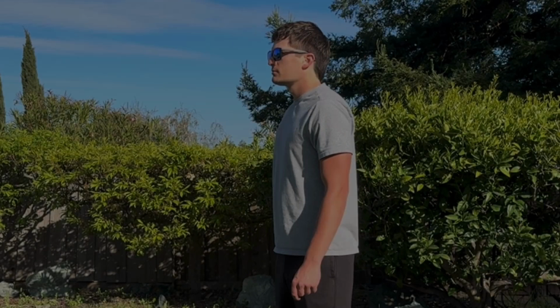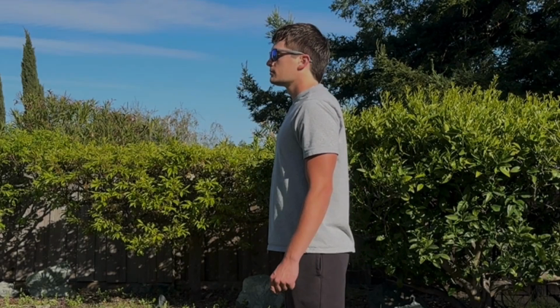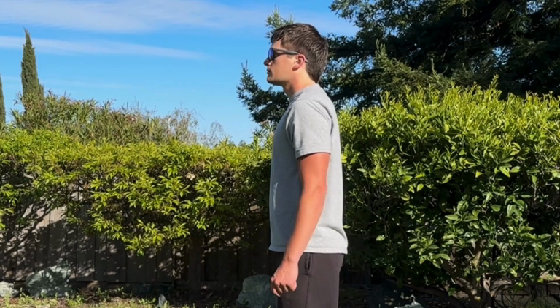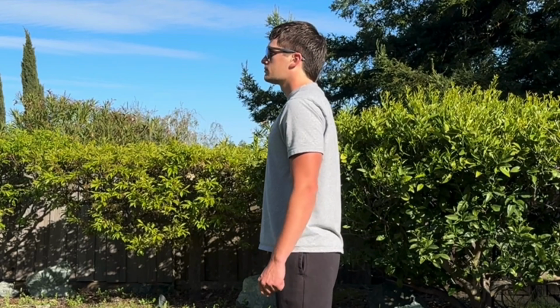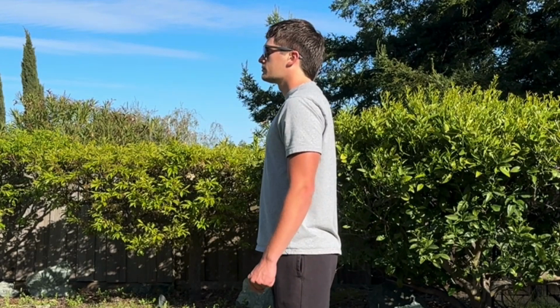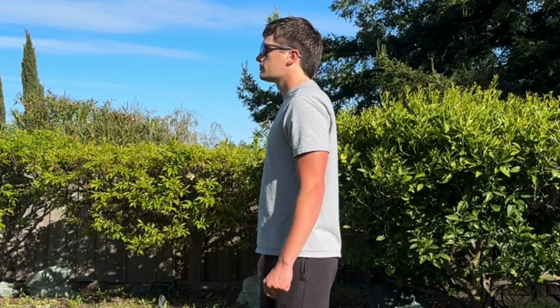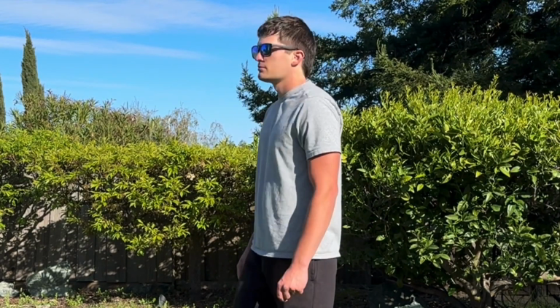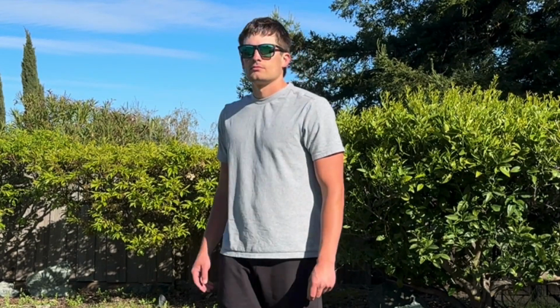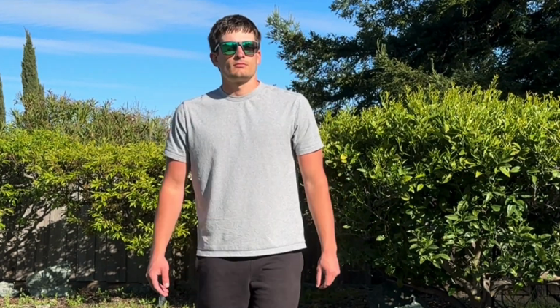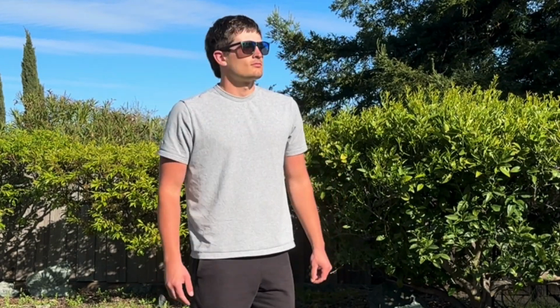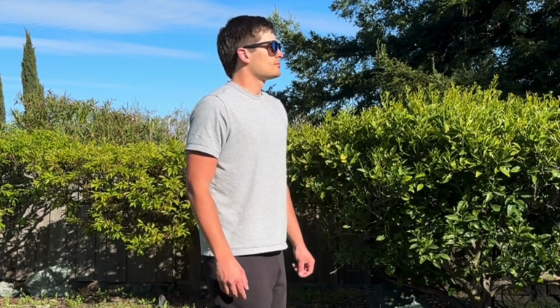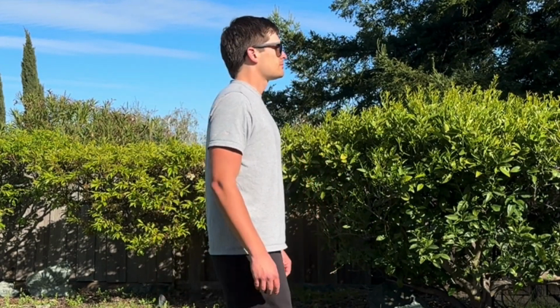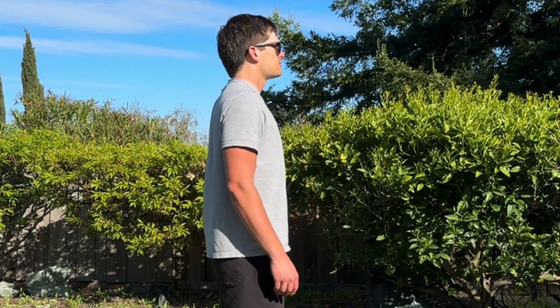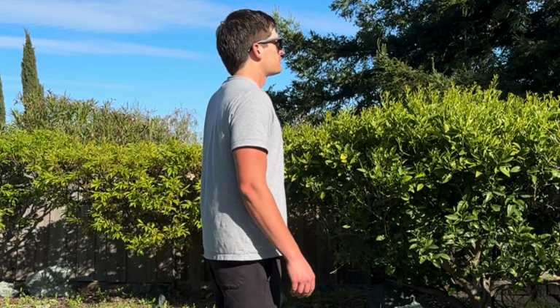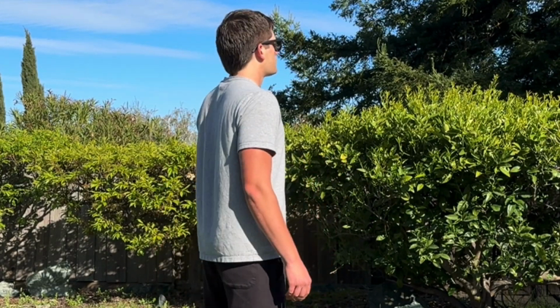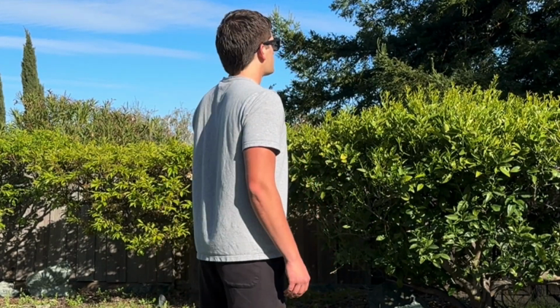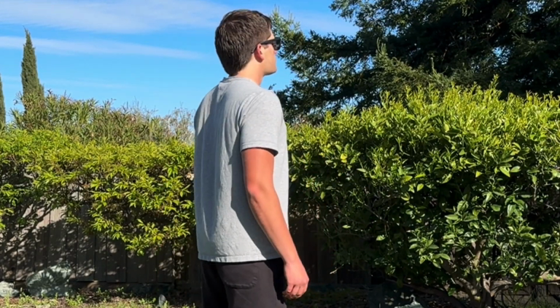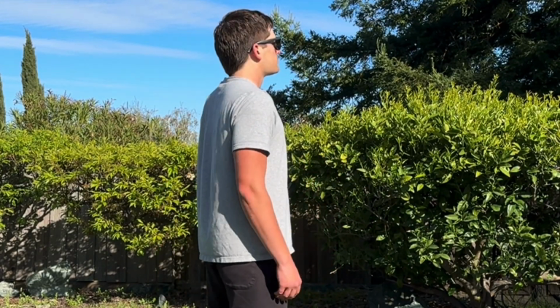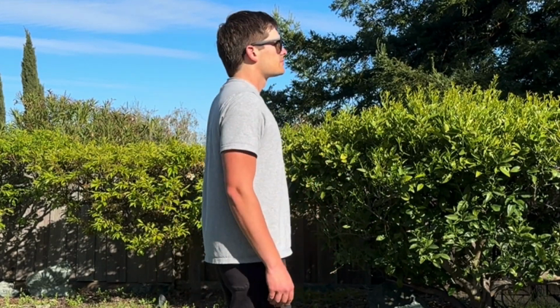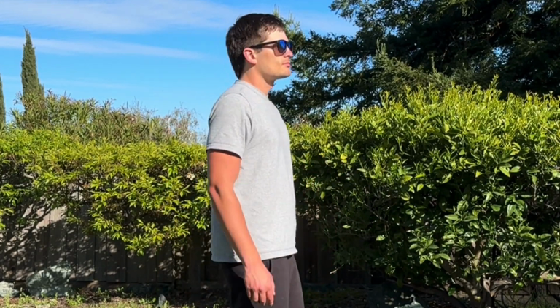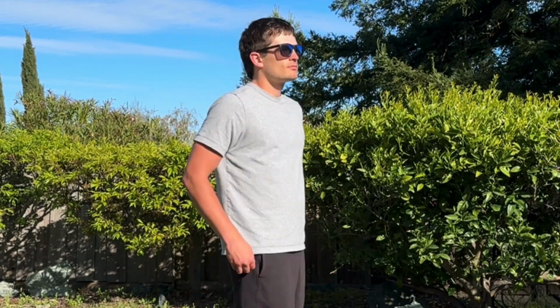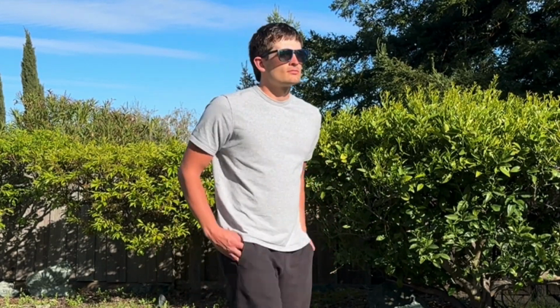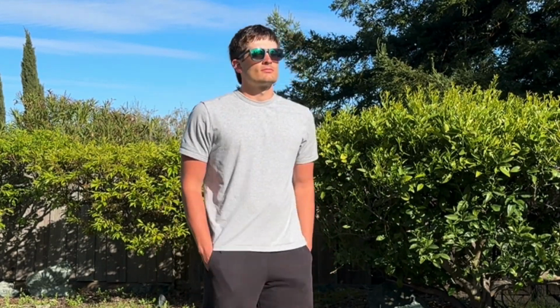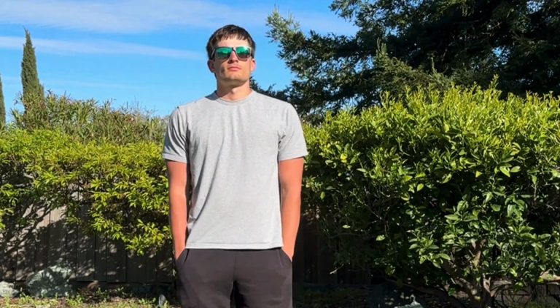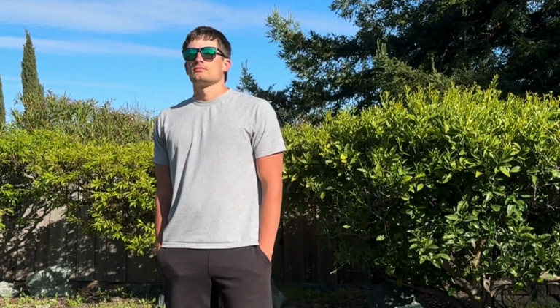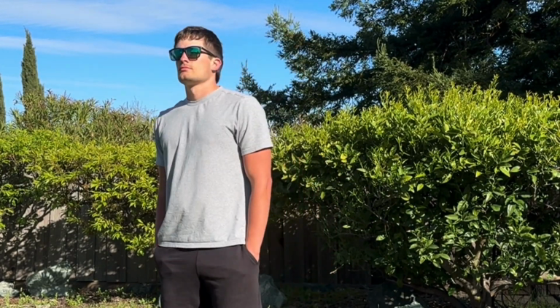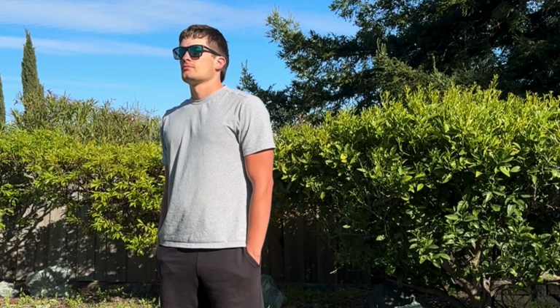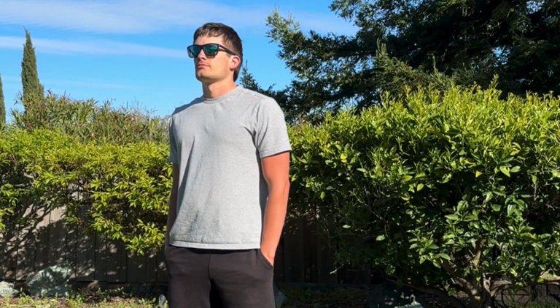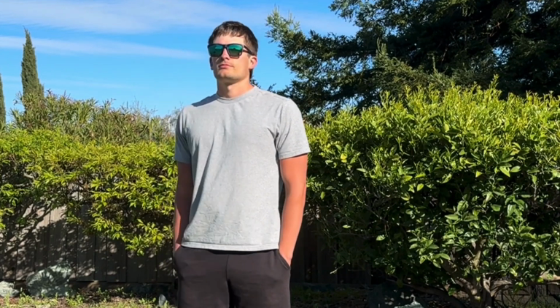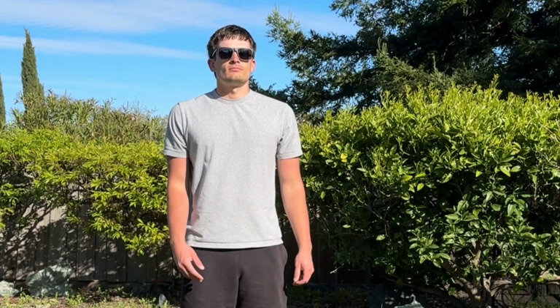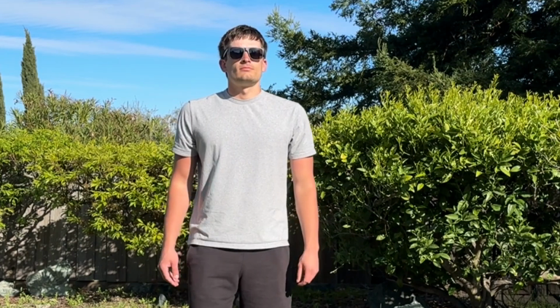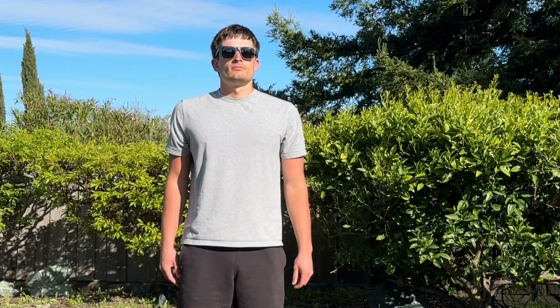Hey everyone, what's going on? Eli here from Deep Discounts Club. Today I'm bringing you a look at these Meet Sun polarized sunglasses.